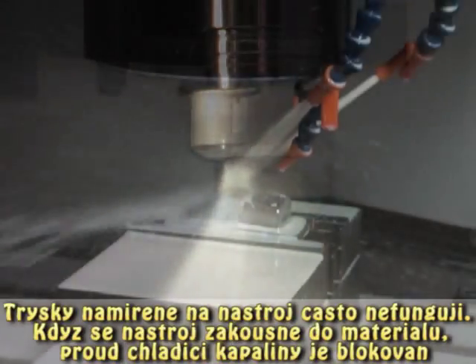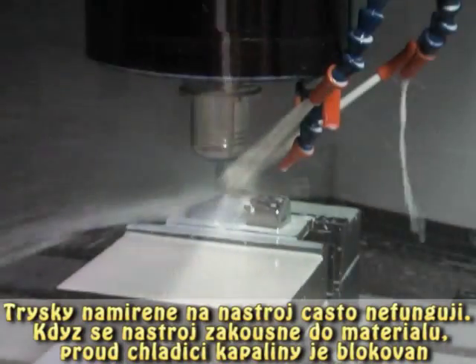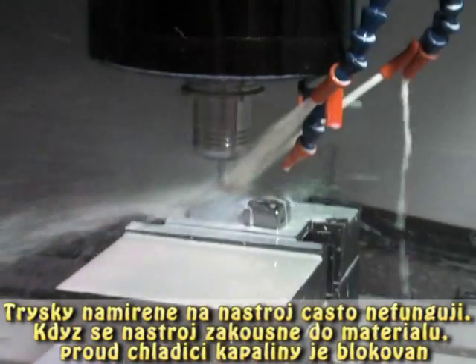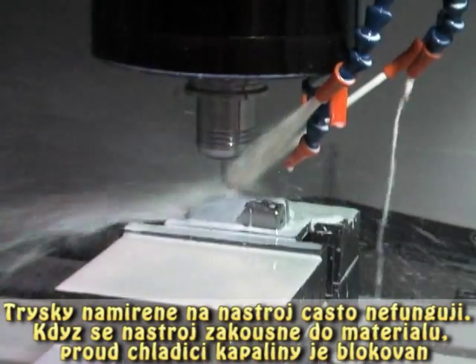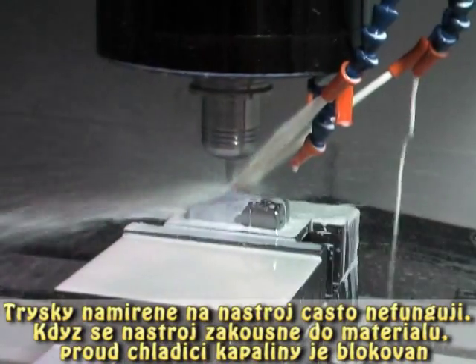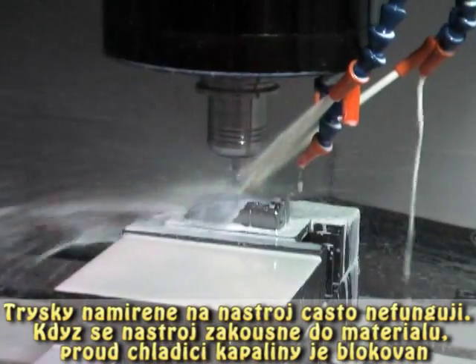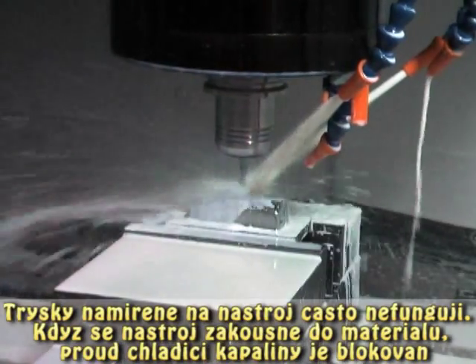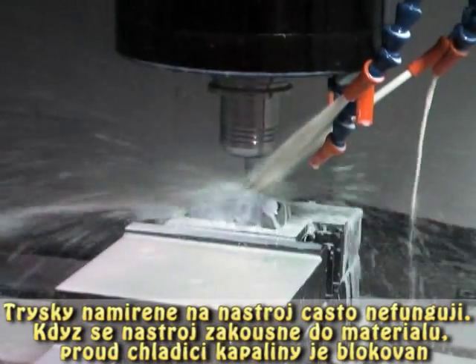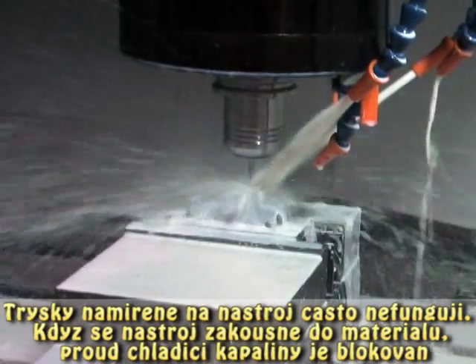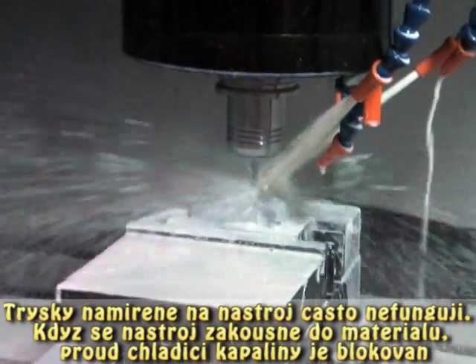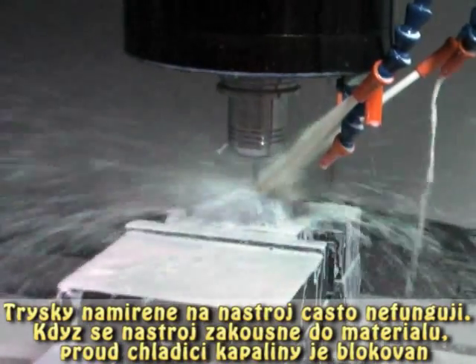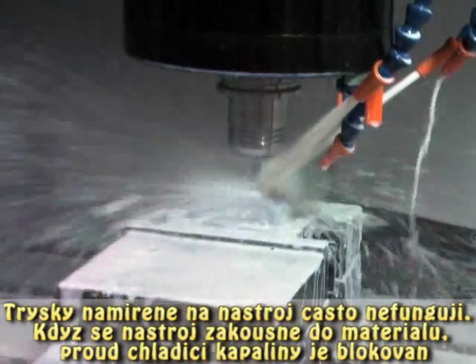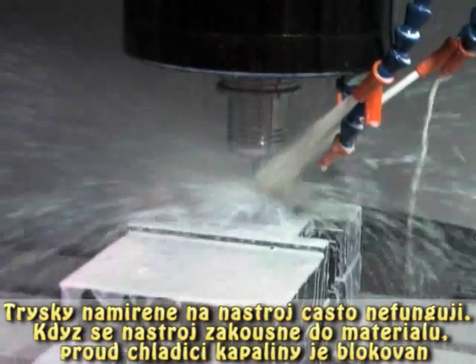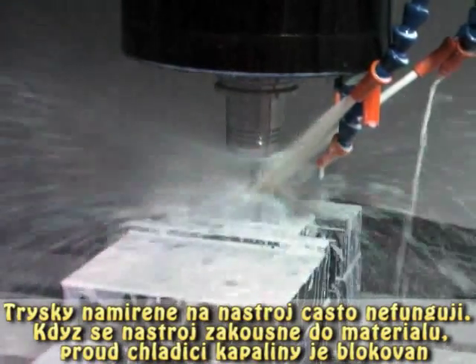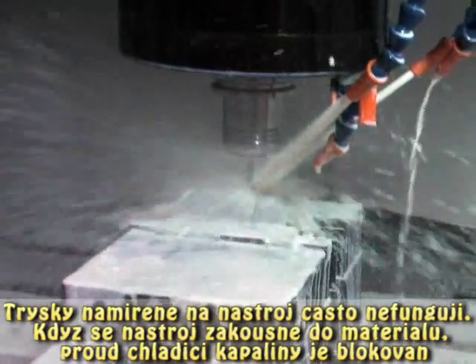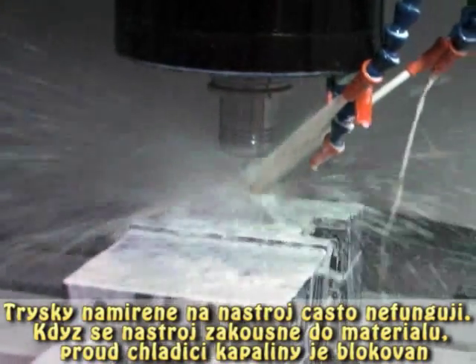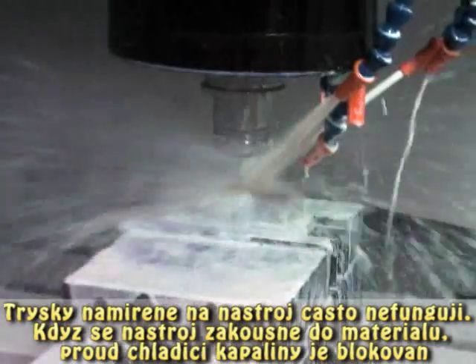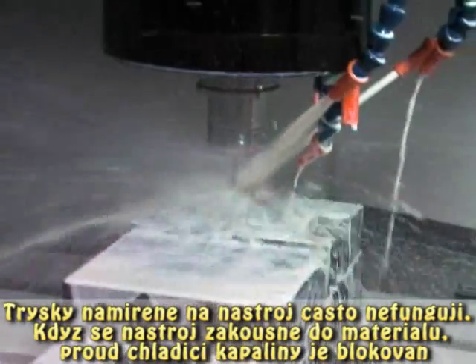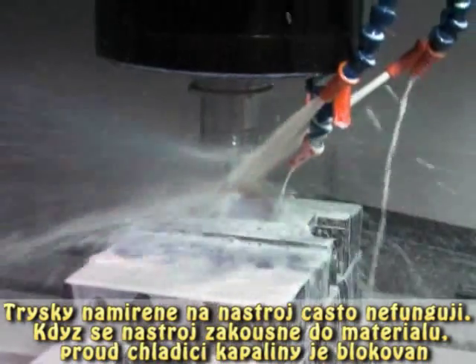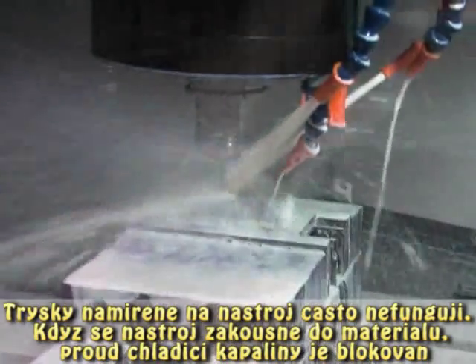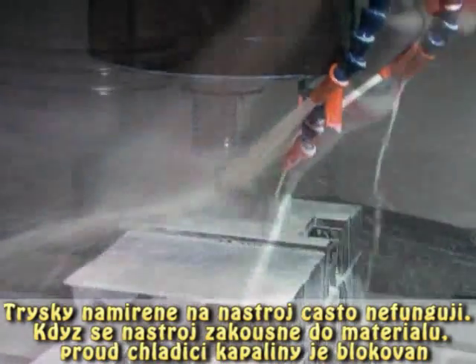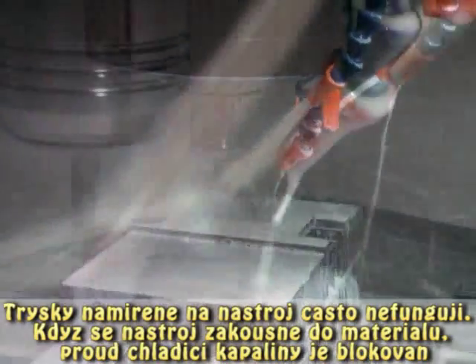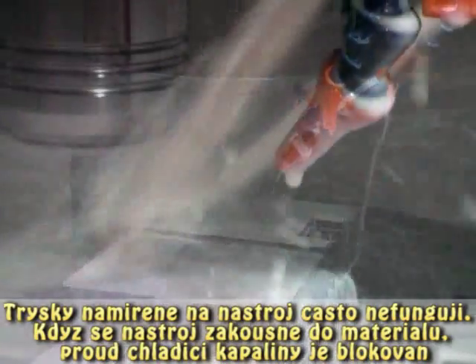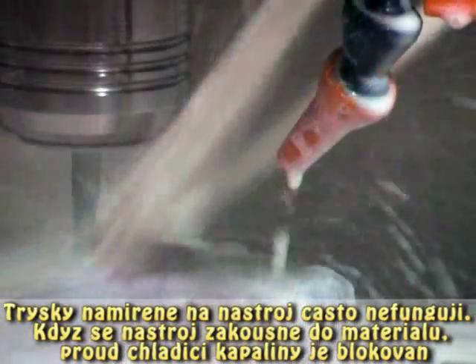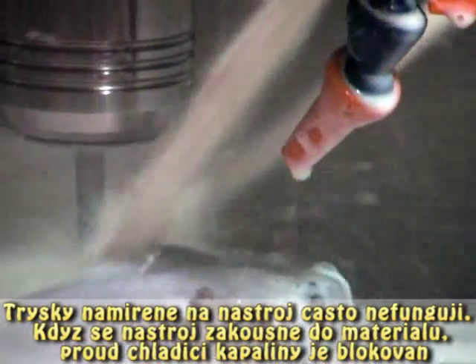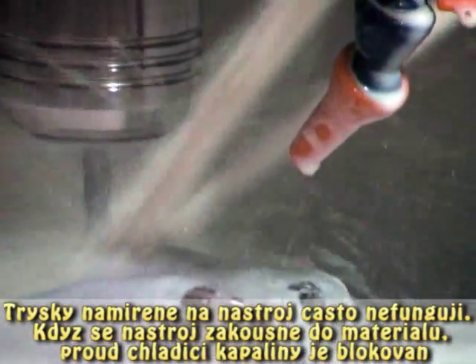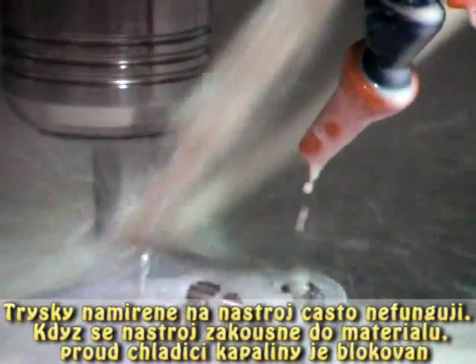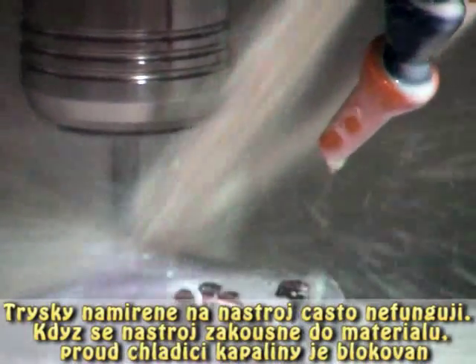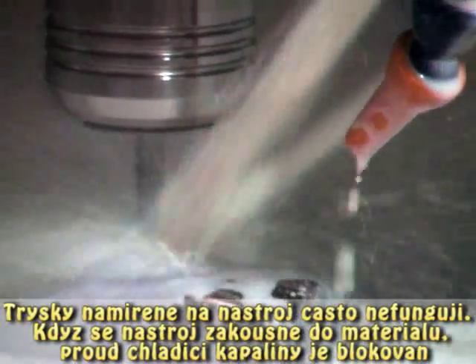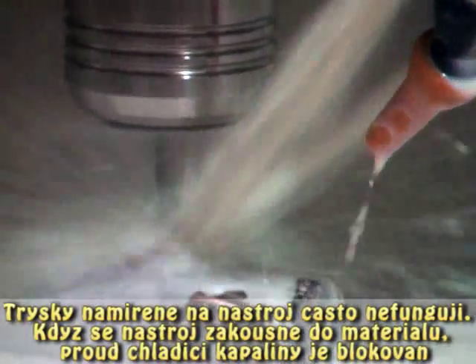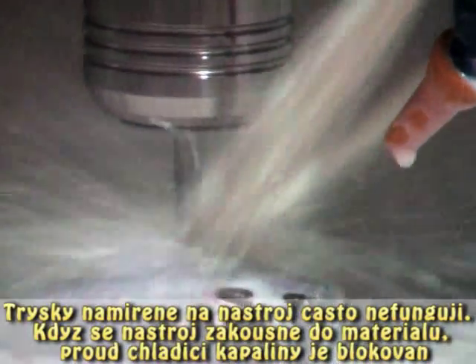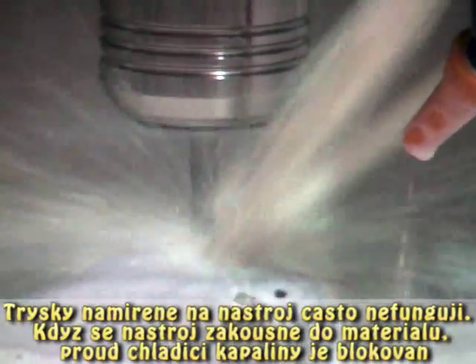Nozzles aimed at the tool often do not work. As the tool penetrates the work piece, coolant gets blocked.